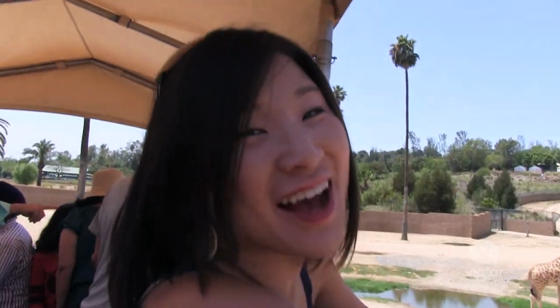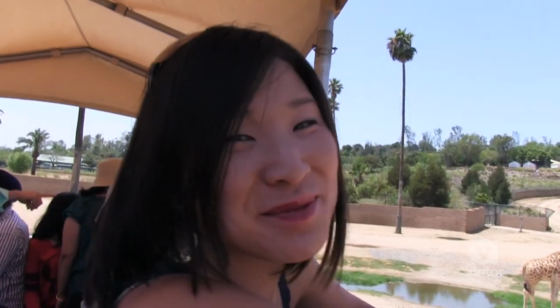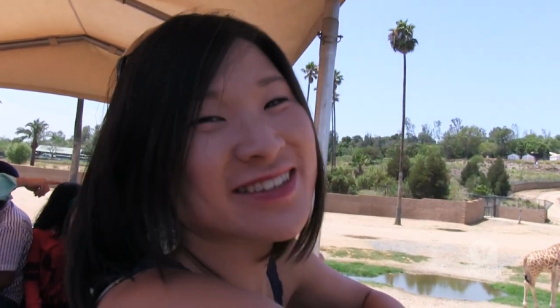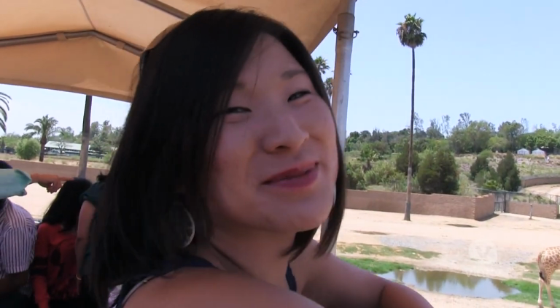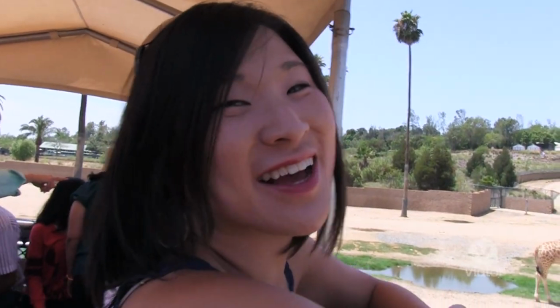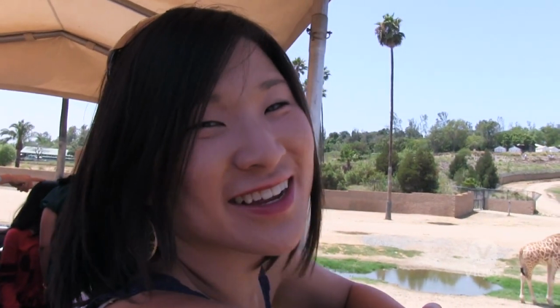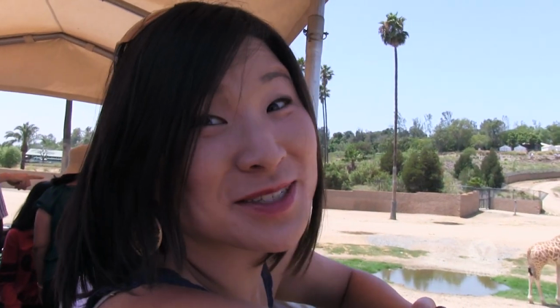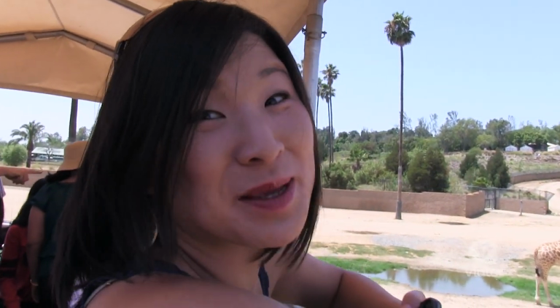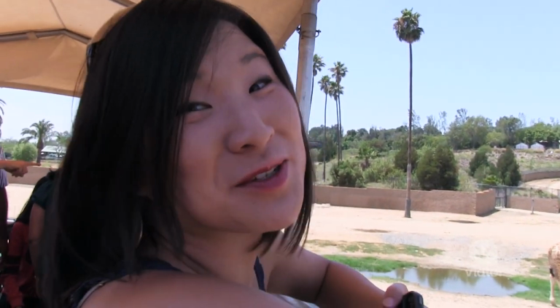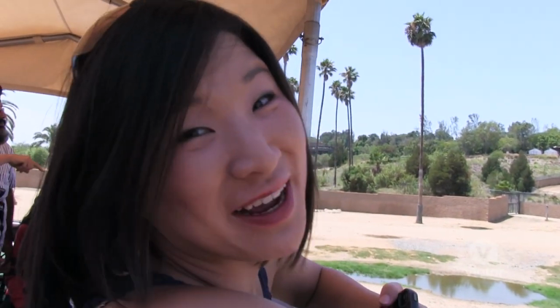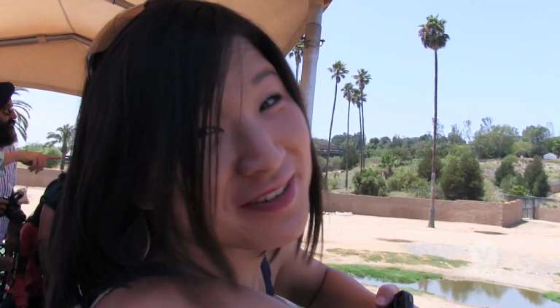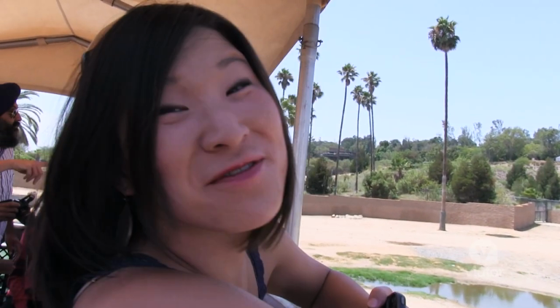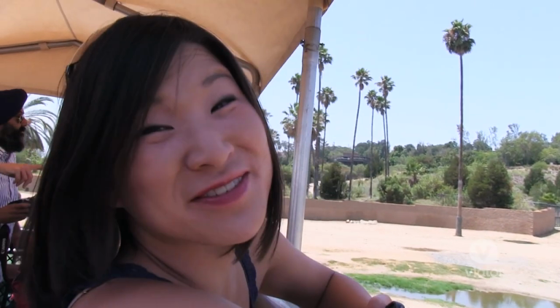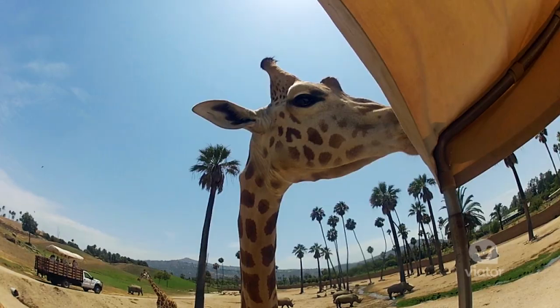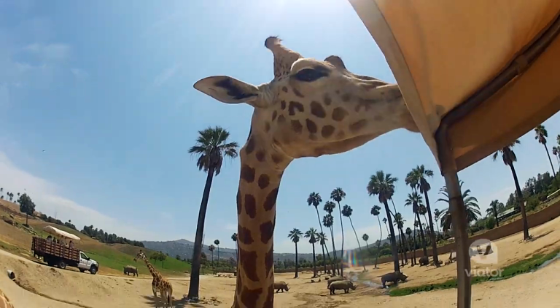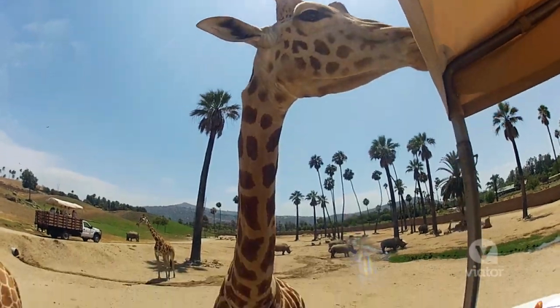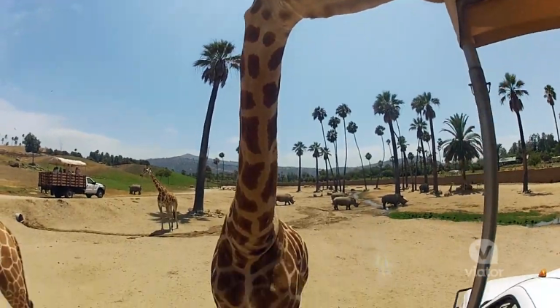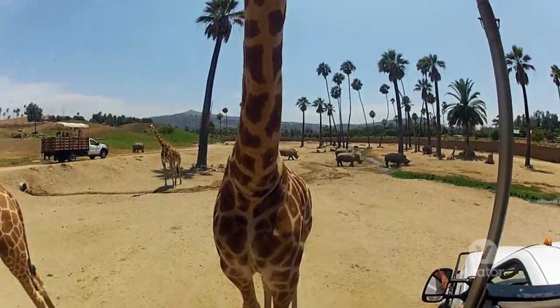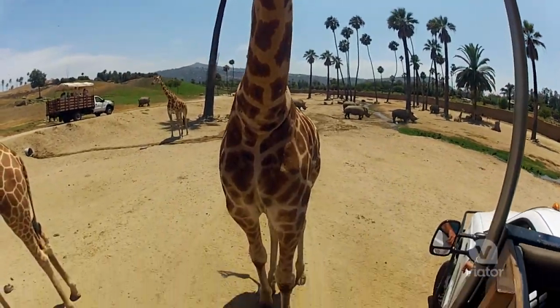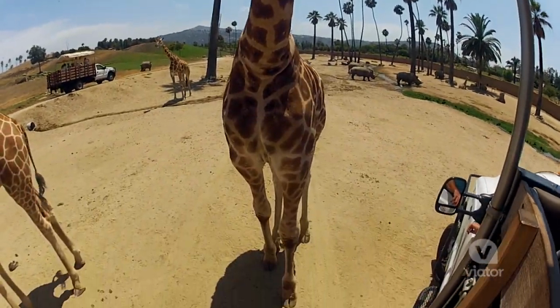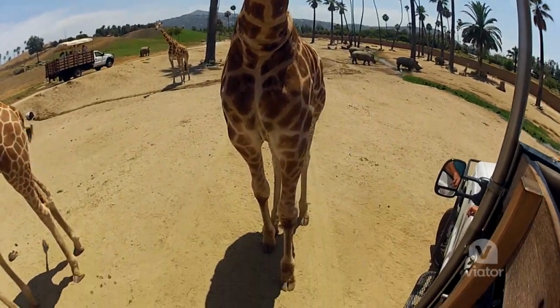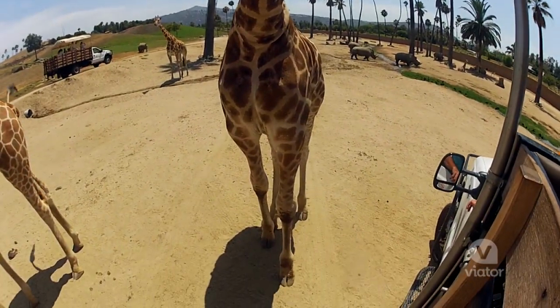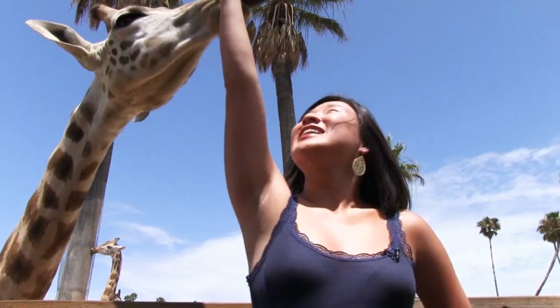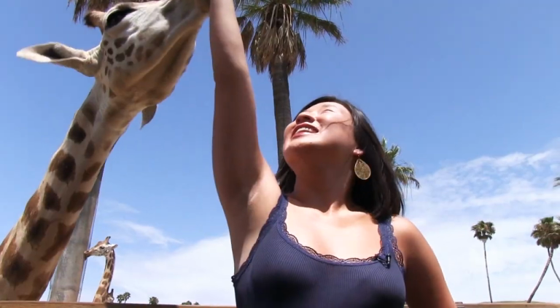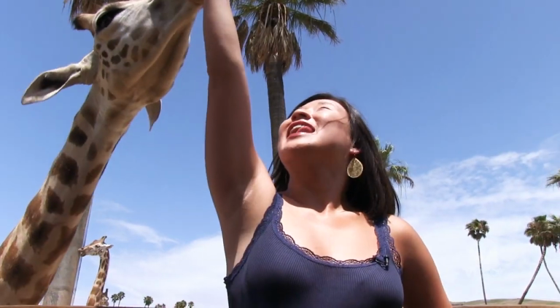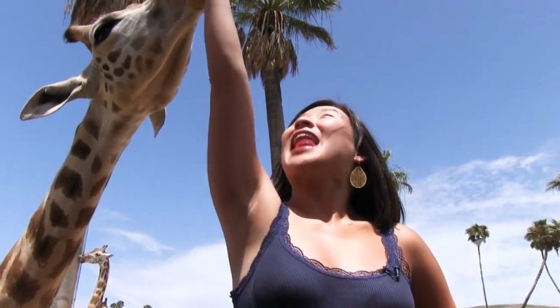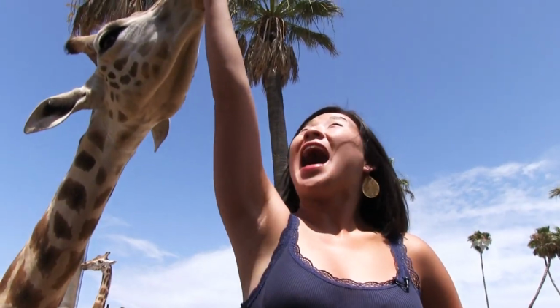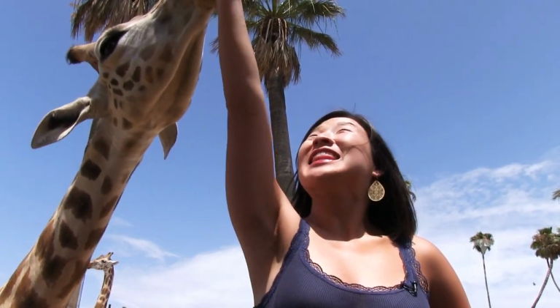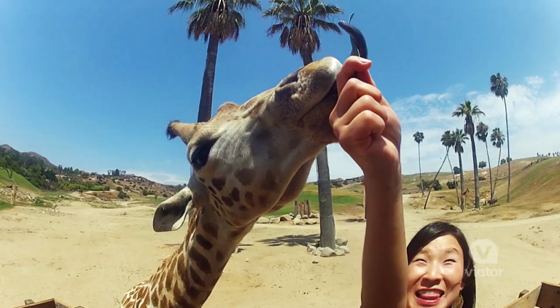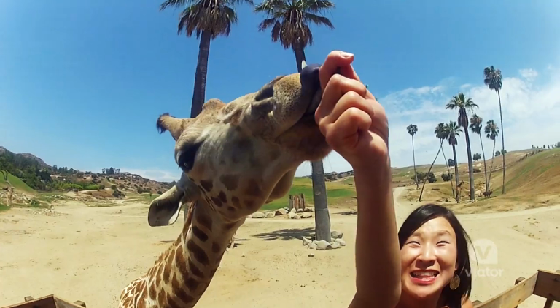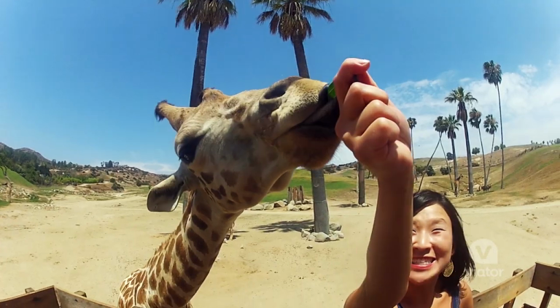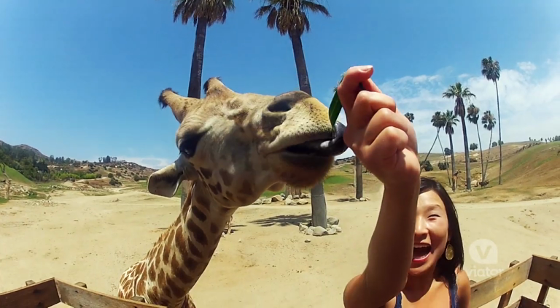I'm the same size as a baby giraffe — 5 feet tall. Oh, look at that toe!